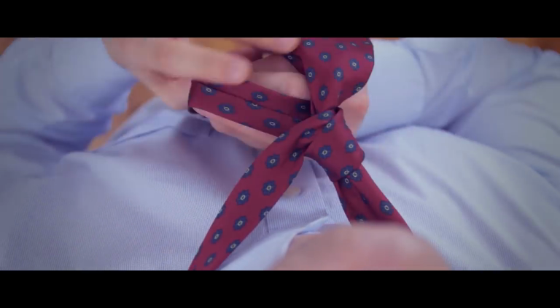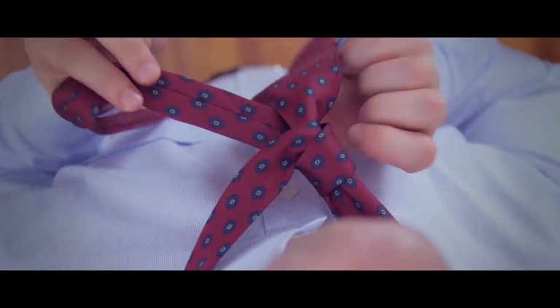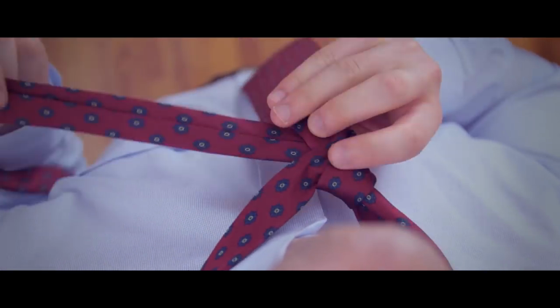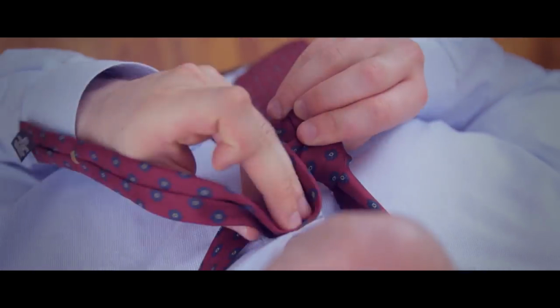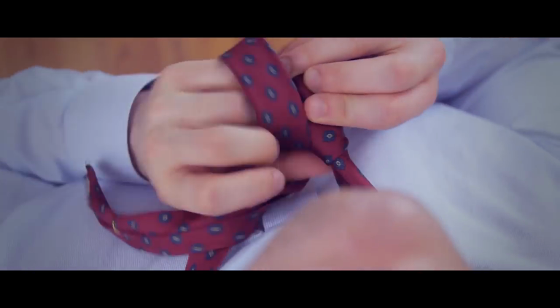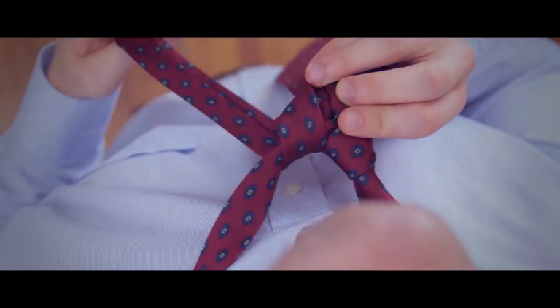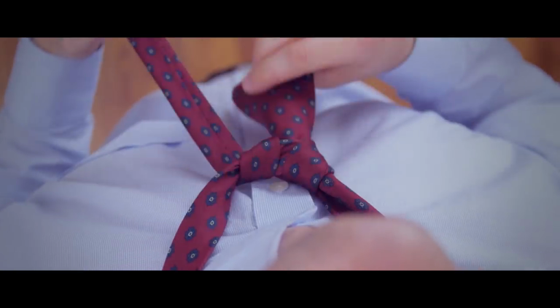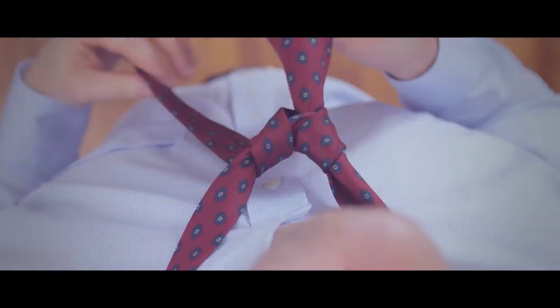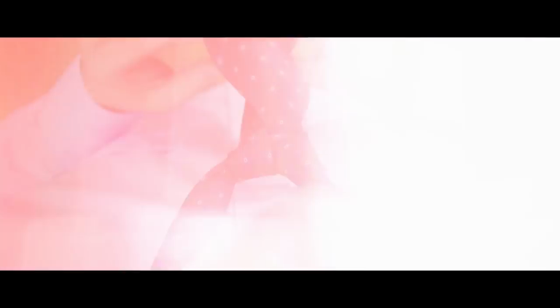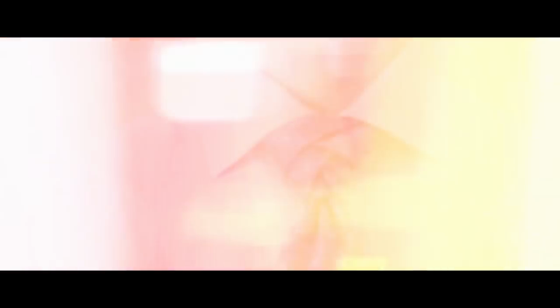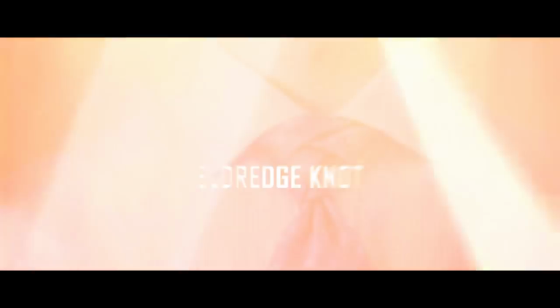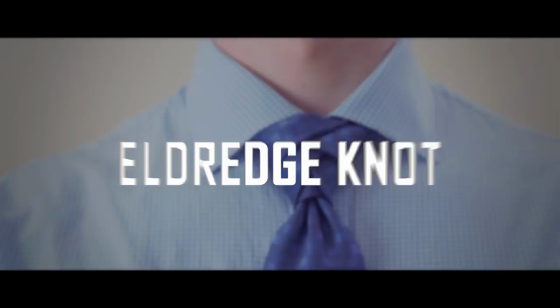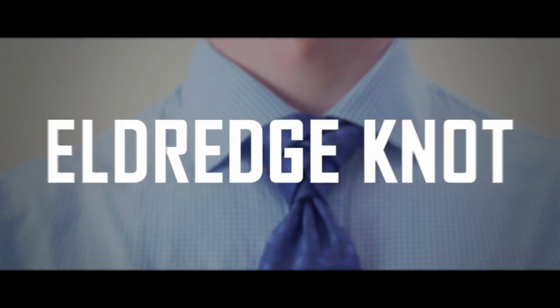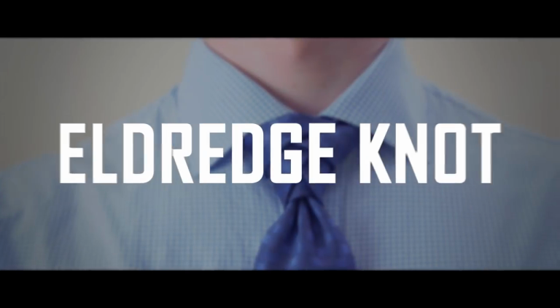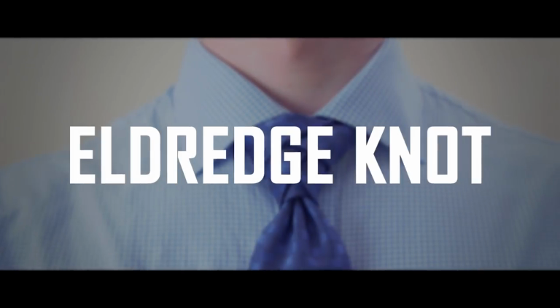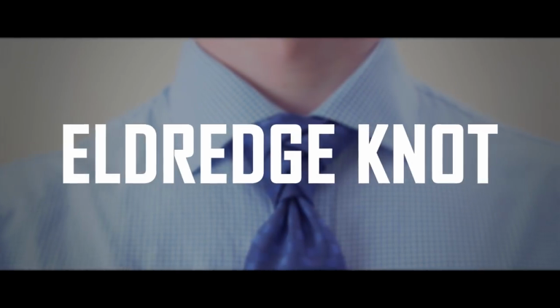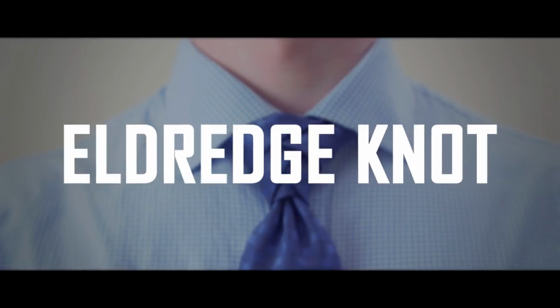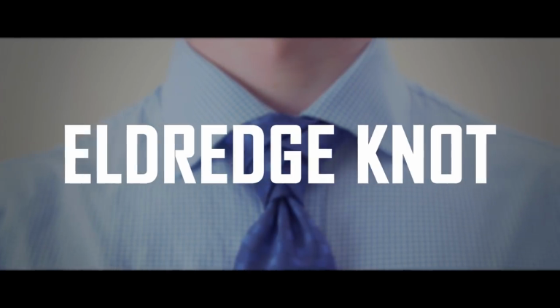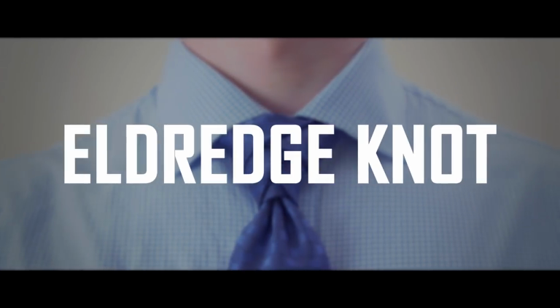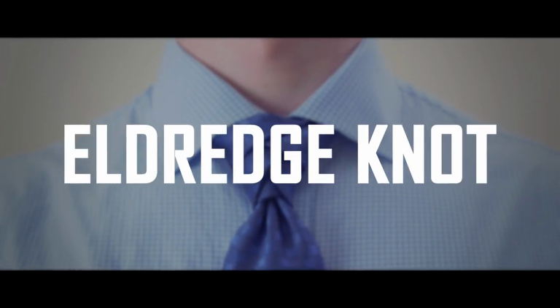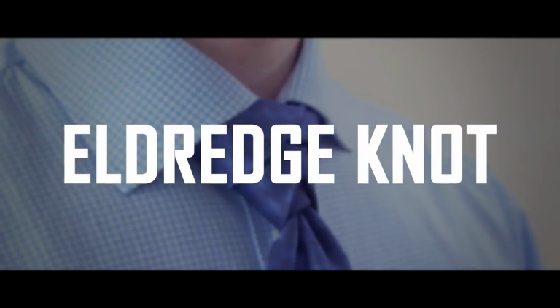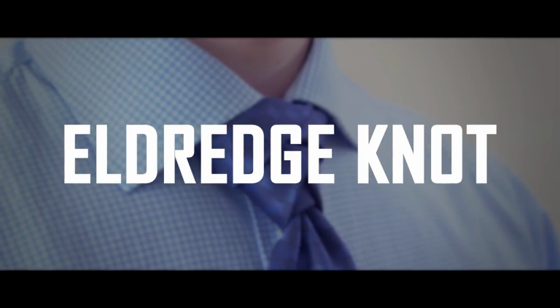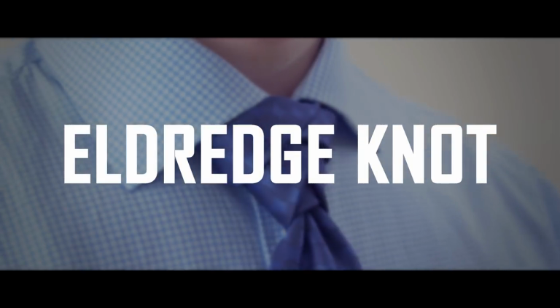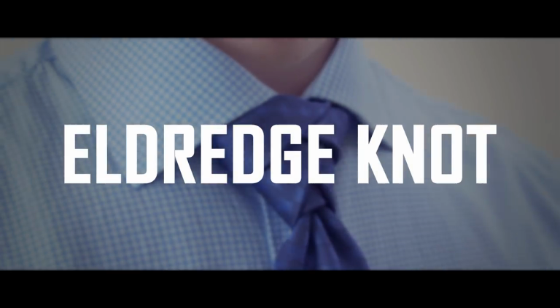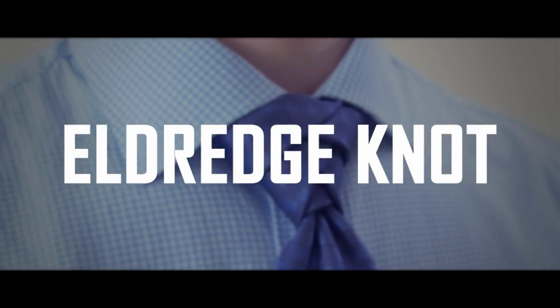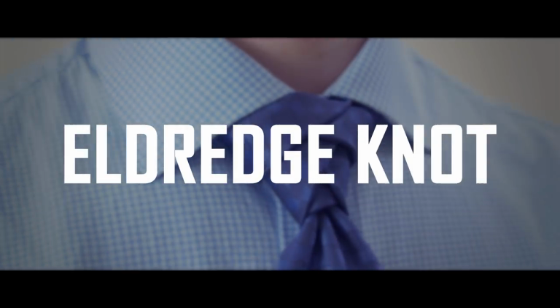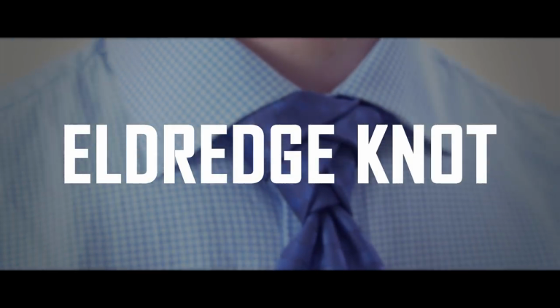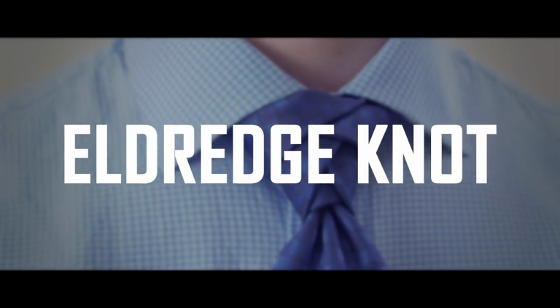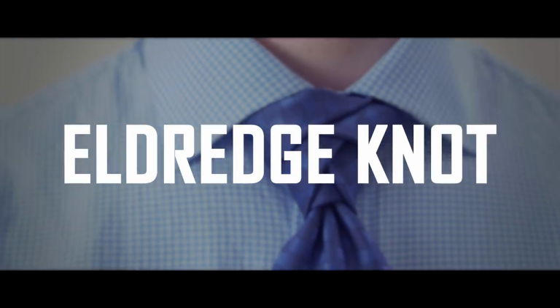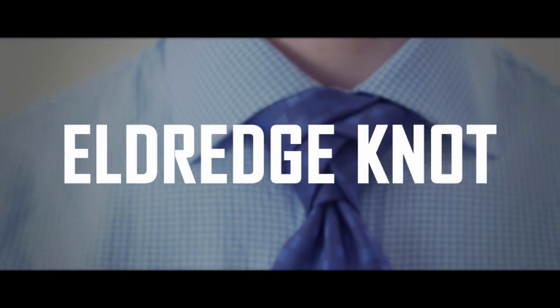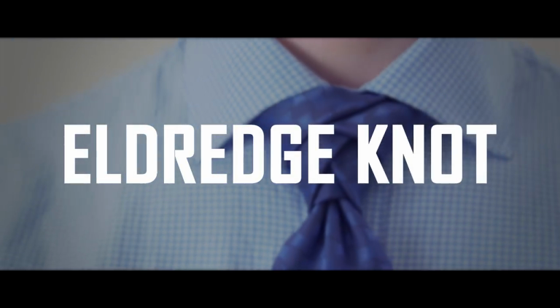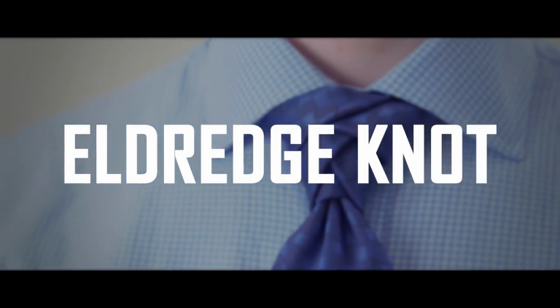Let's get started. The first complex necktie knot we're going to learn is the Eldridge Knot.